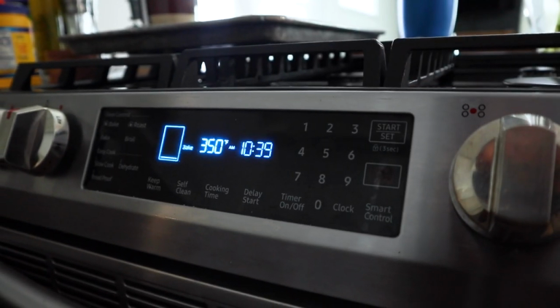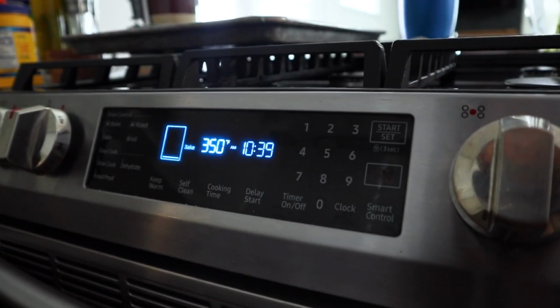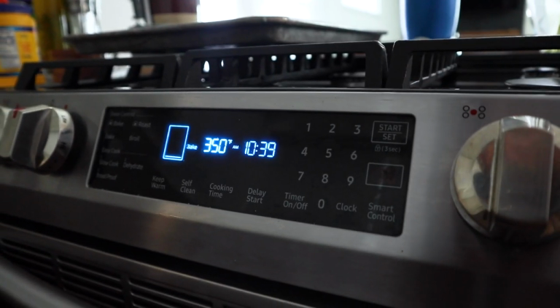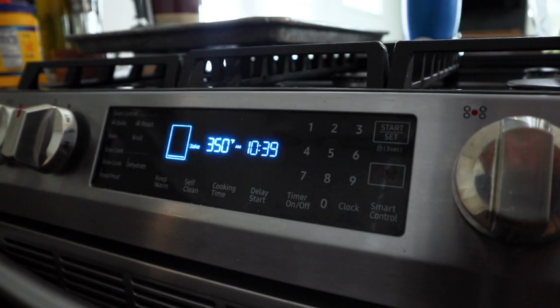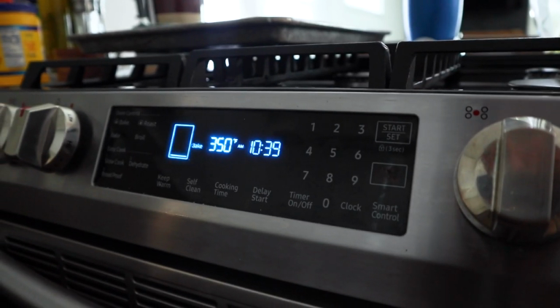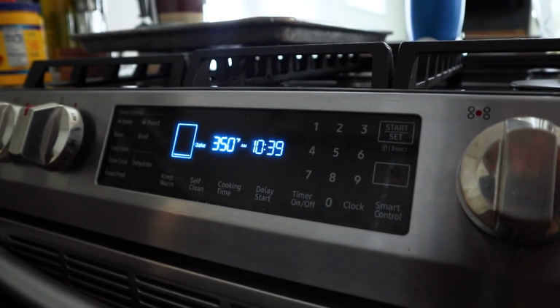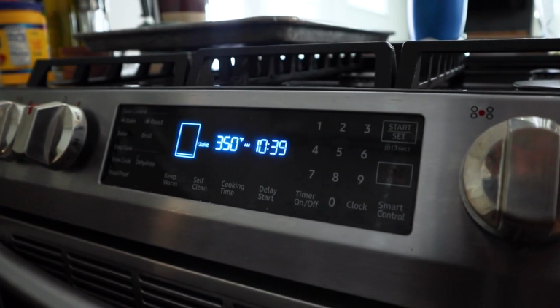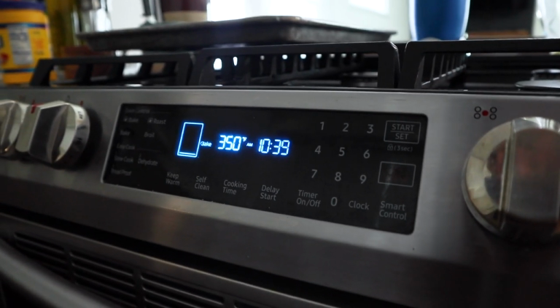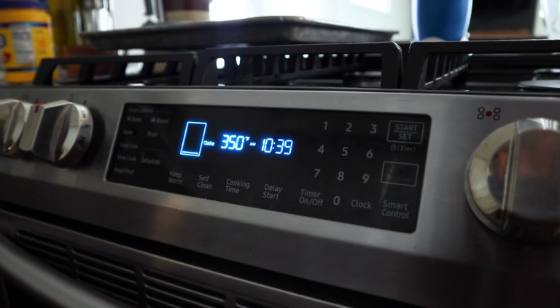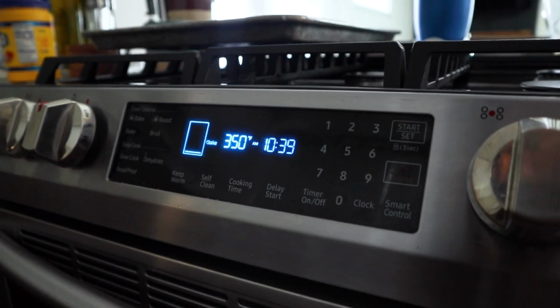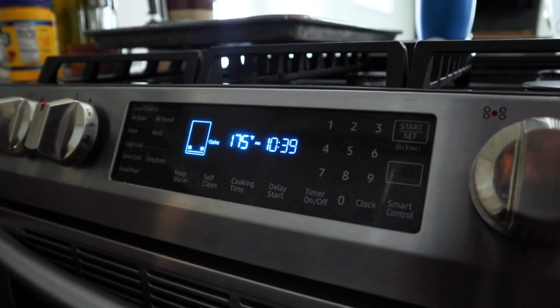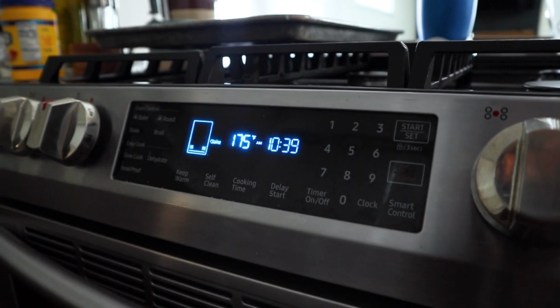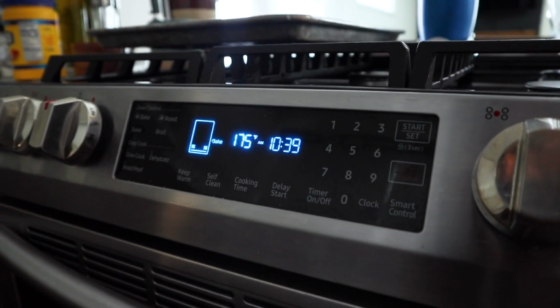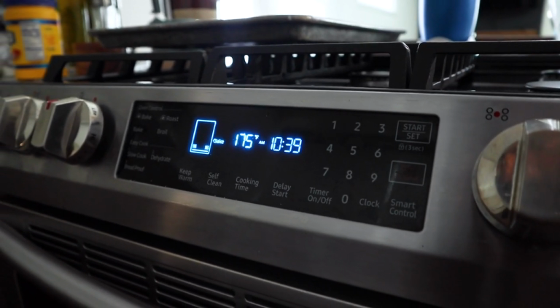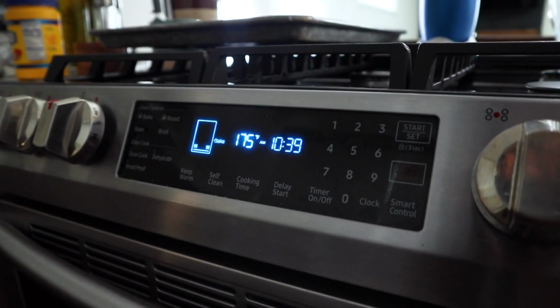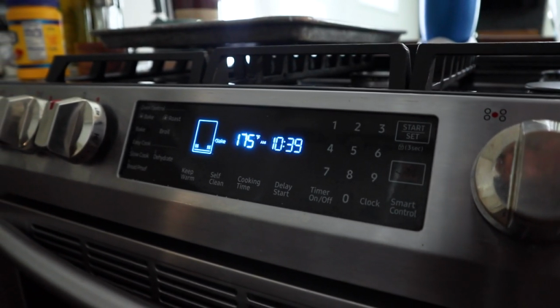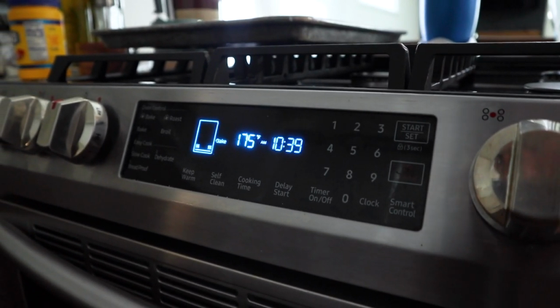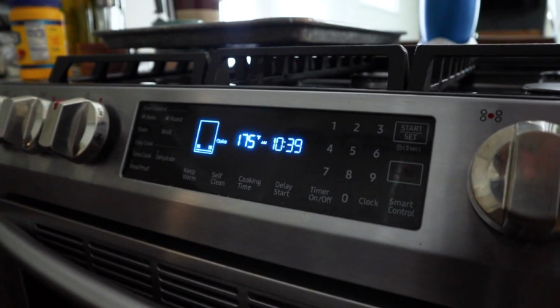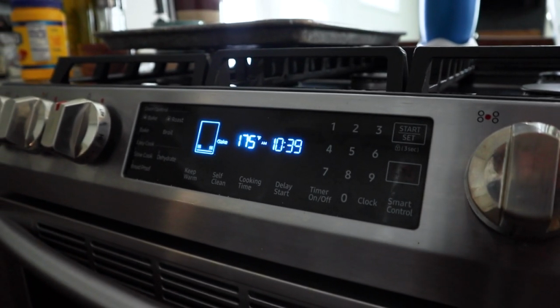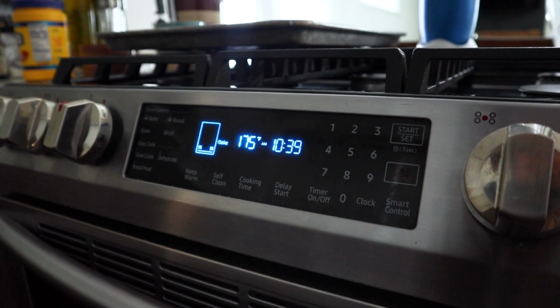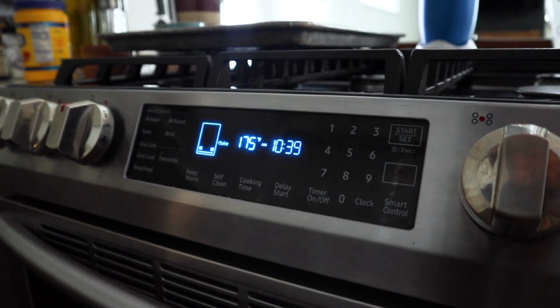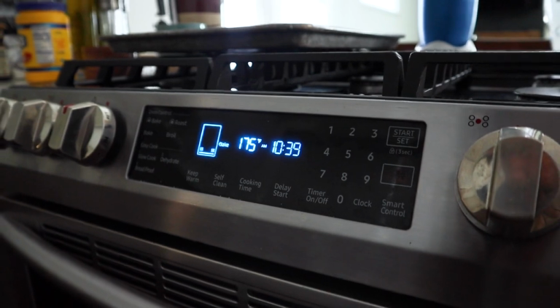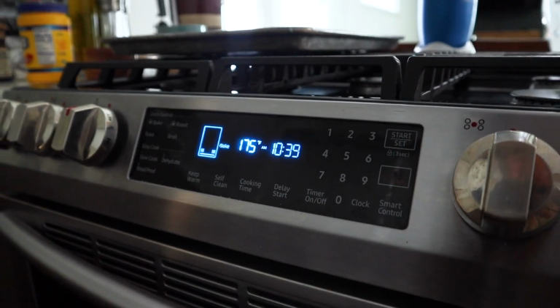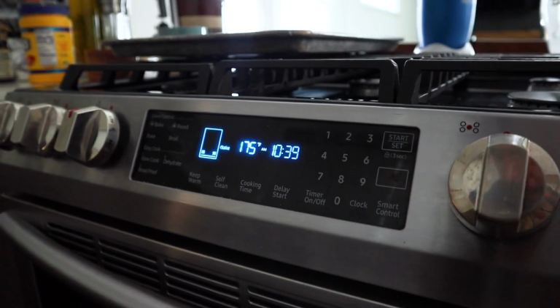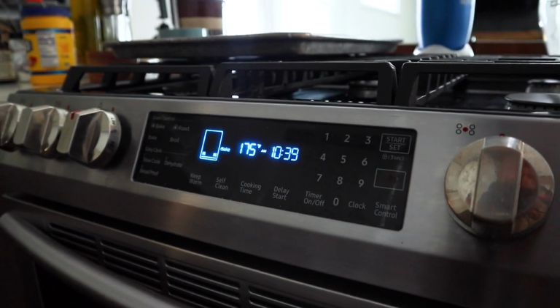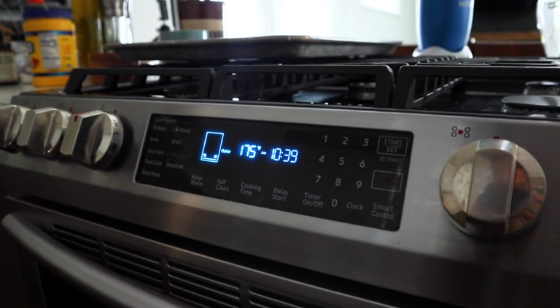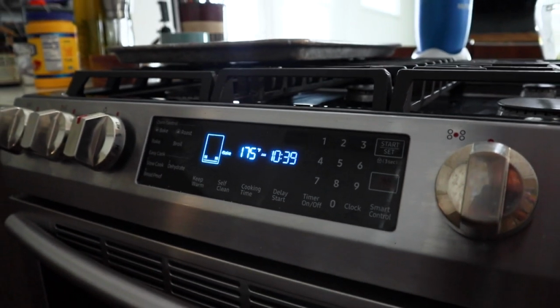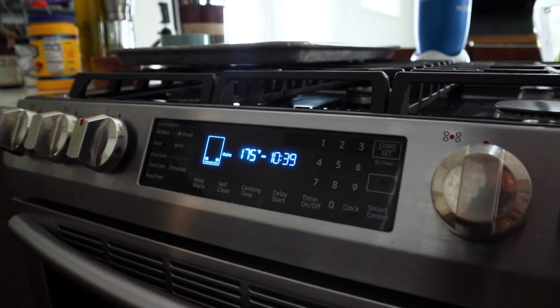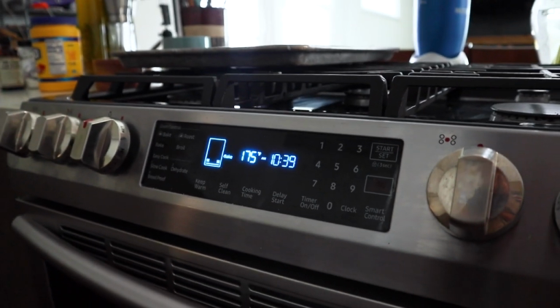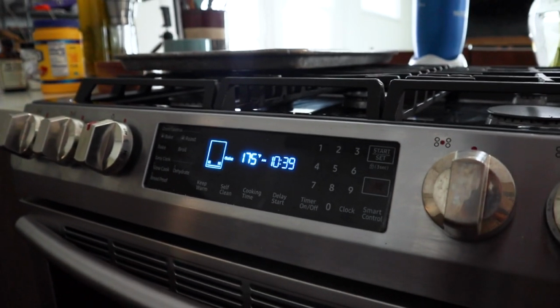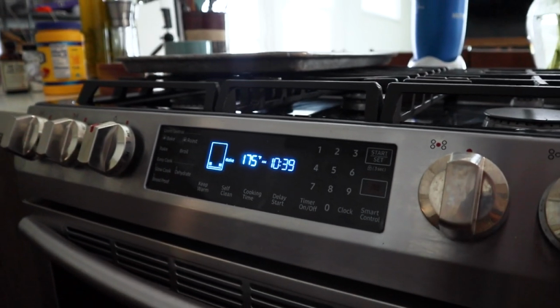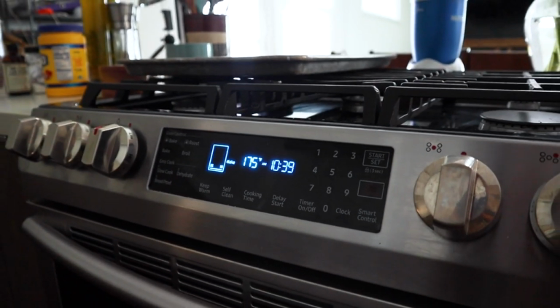Start off by preheating your oven to no more than 350 degrees — you'll find out why later on.